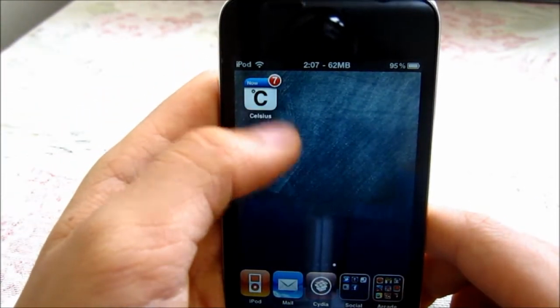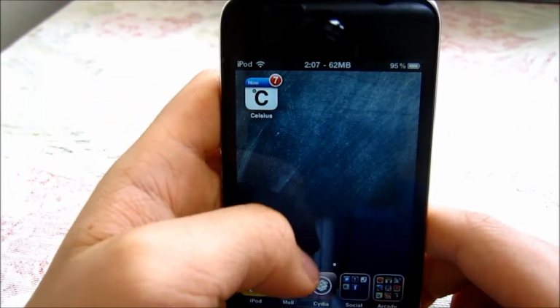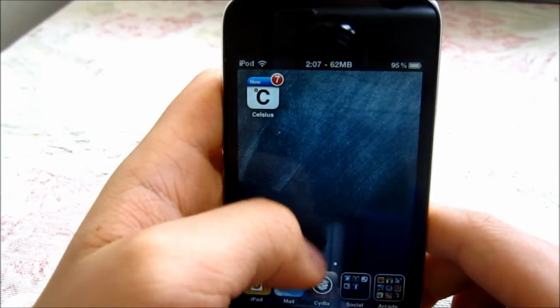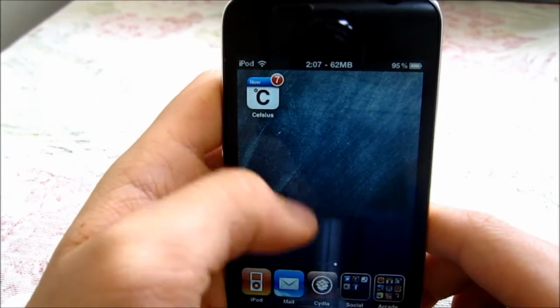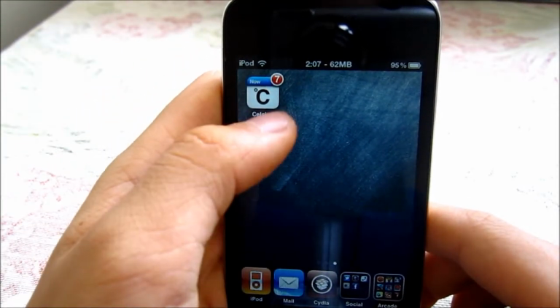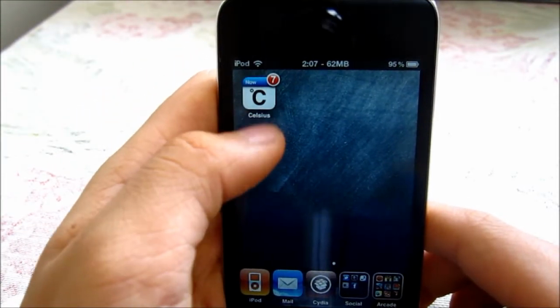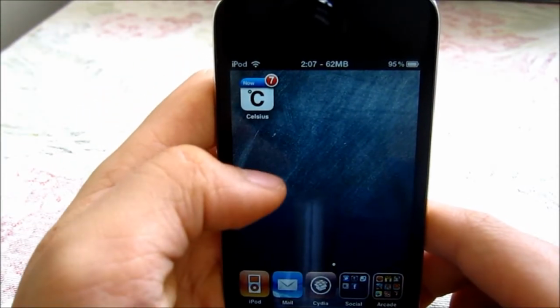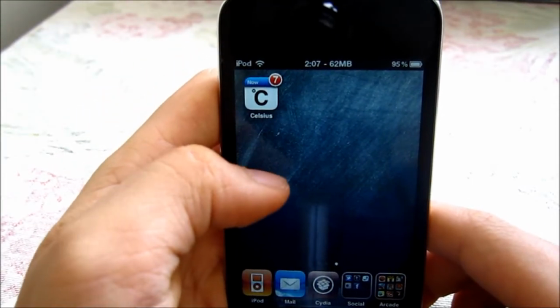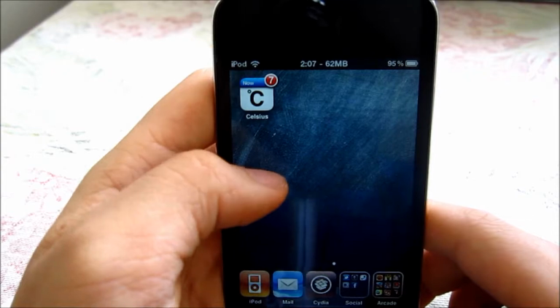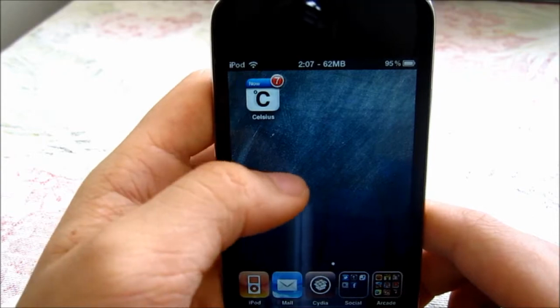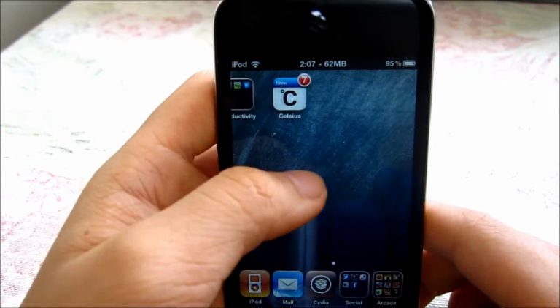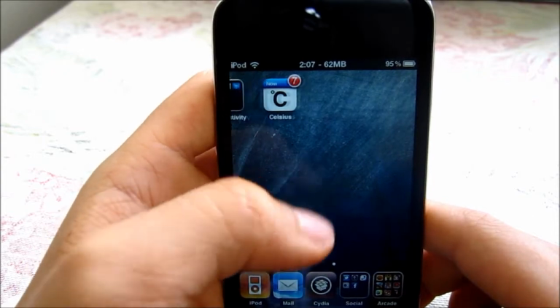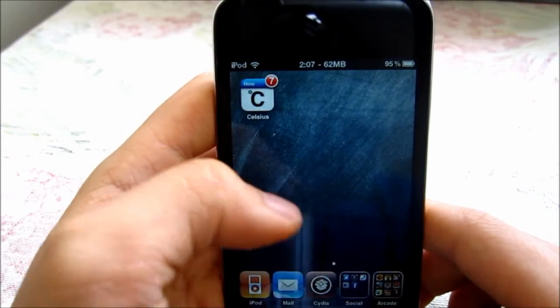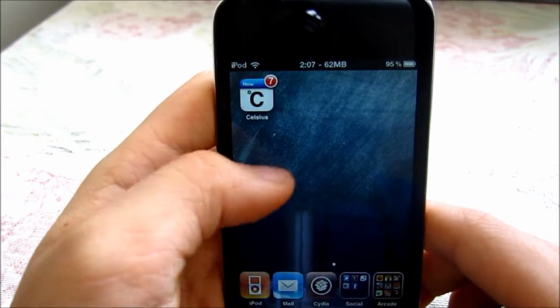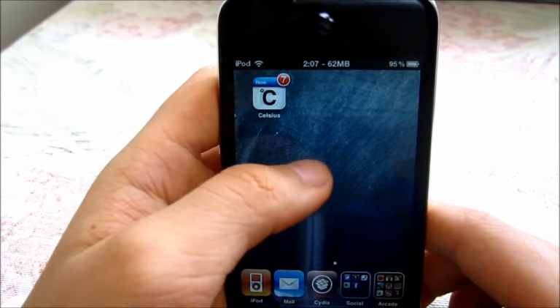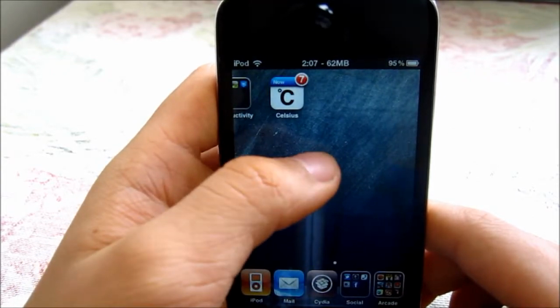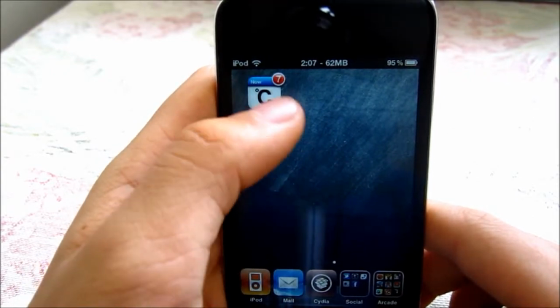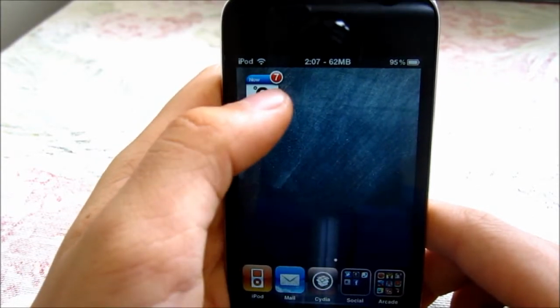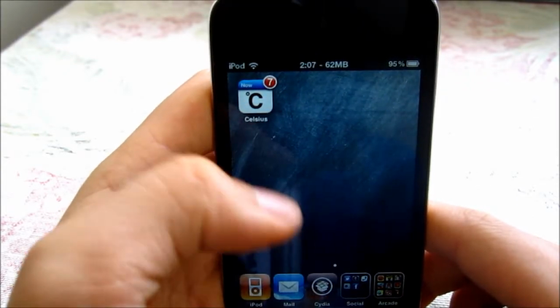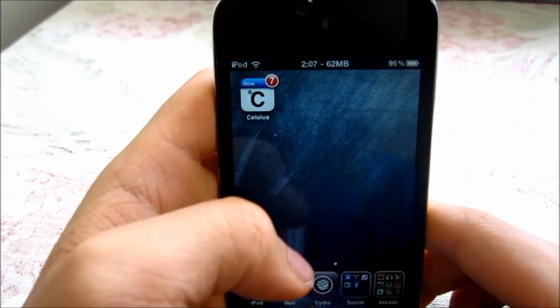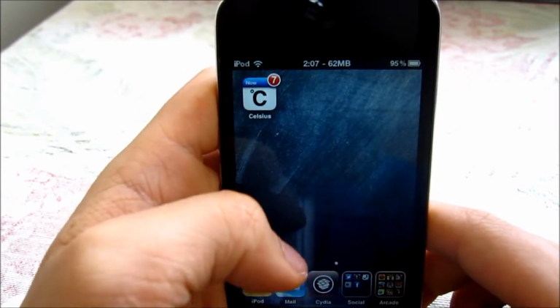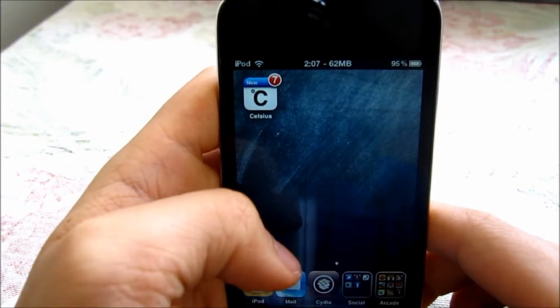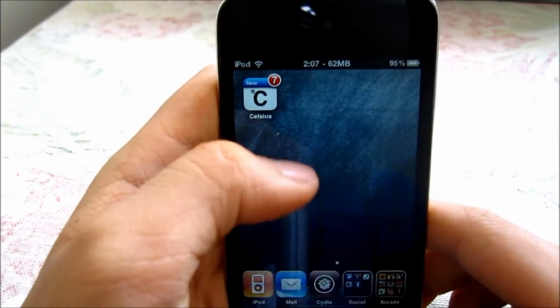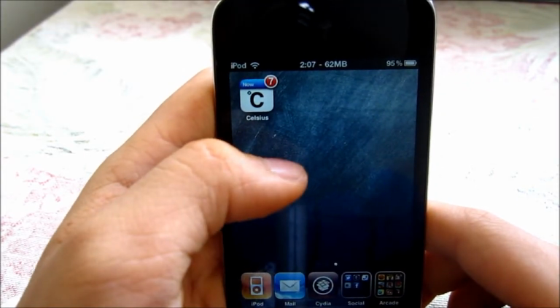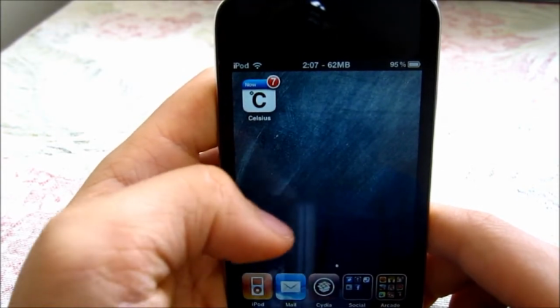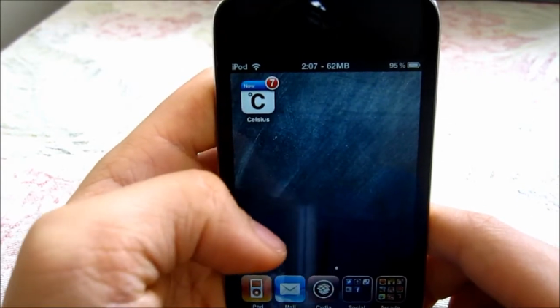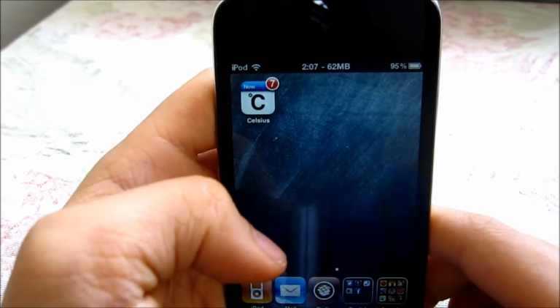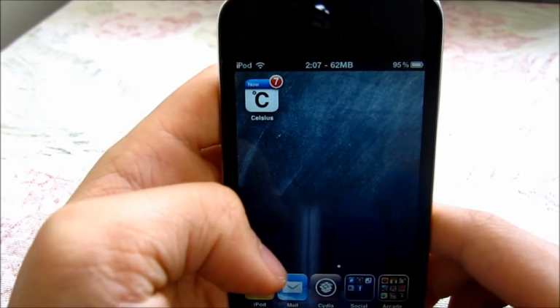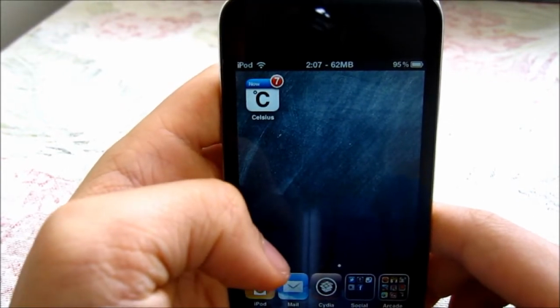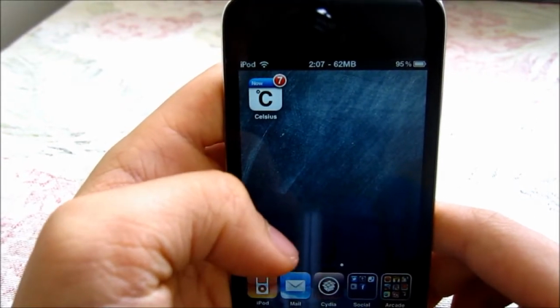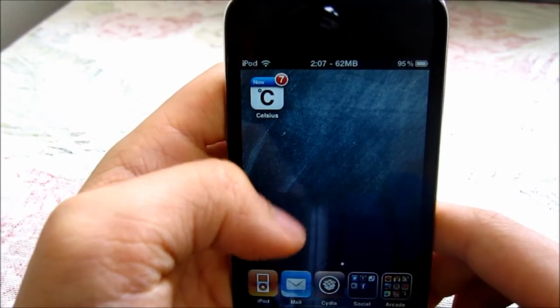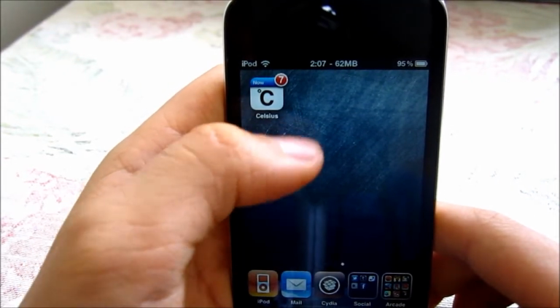But if you don't like Celsius, there's also its brother app called Fahrenheit, which displays the temperature in Fahrenheit.